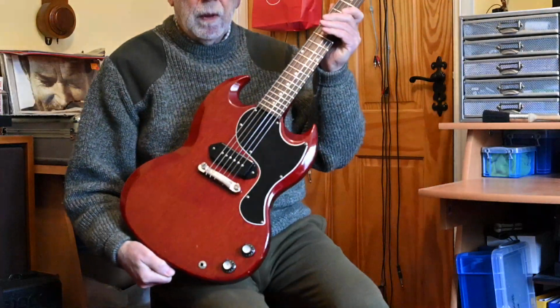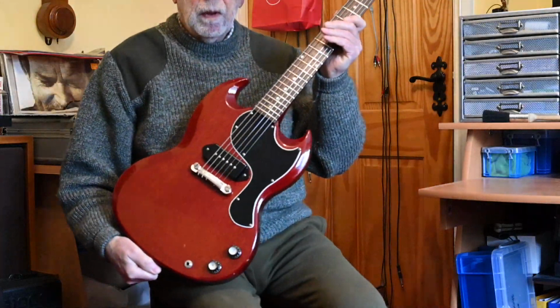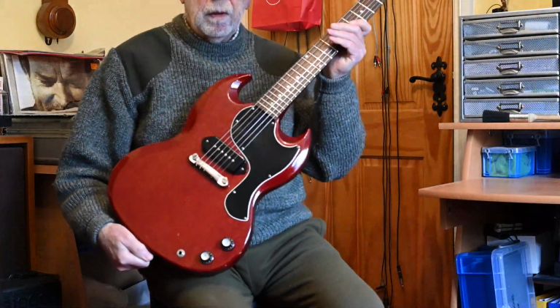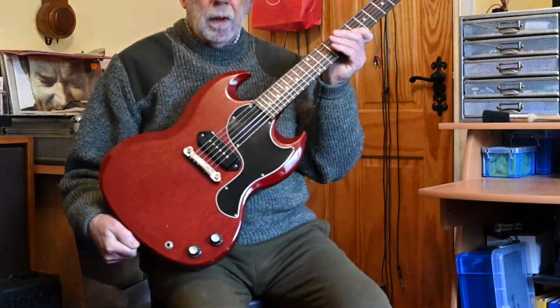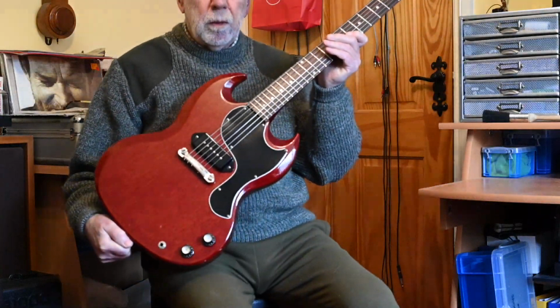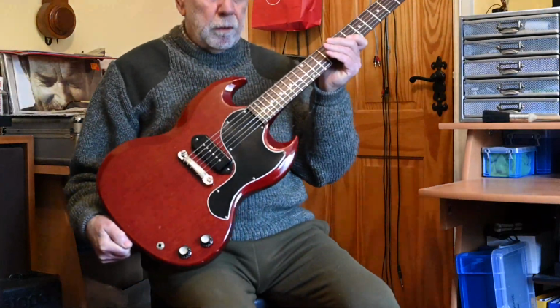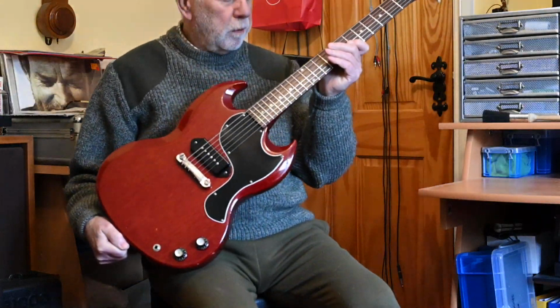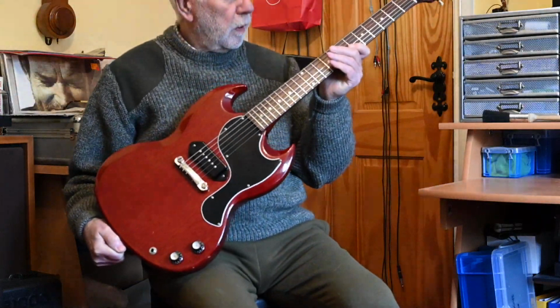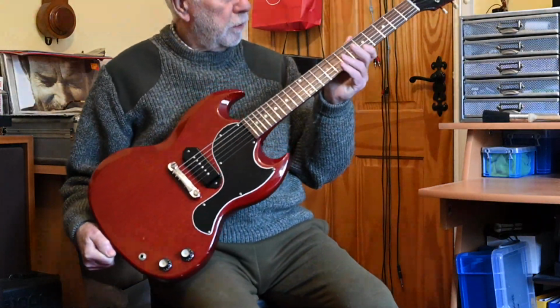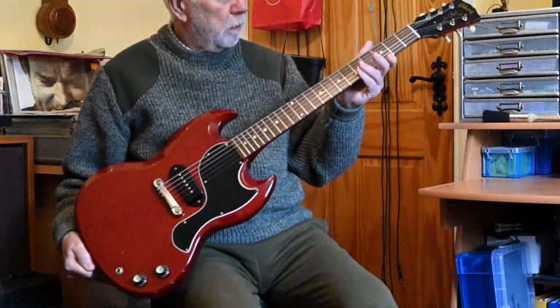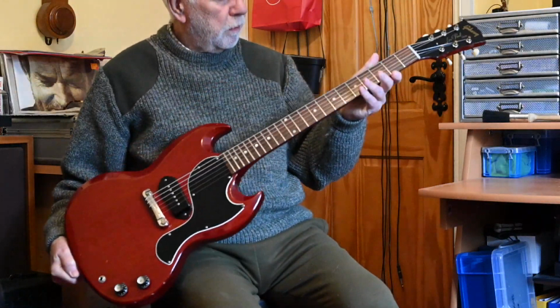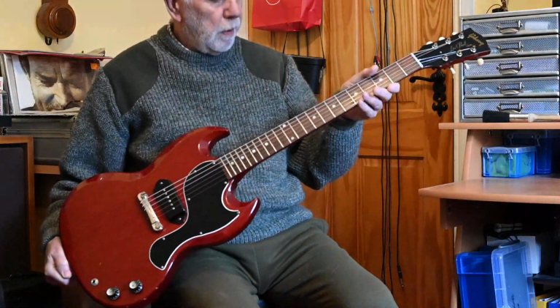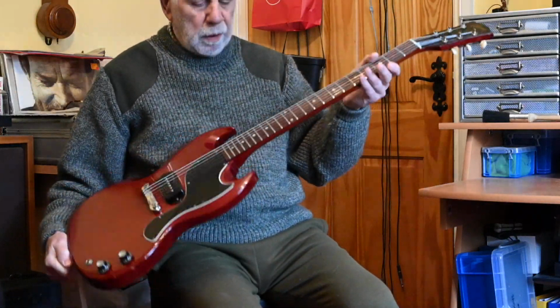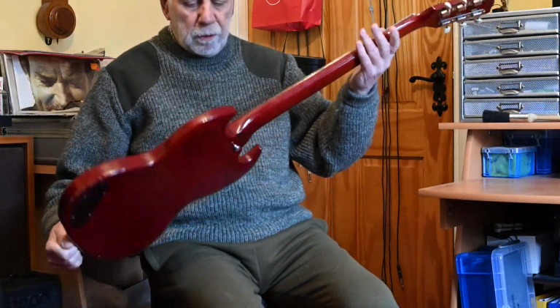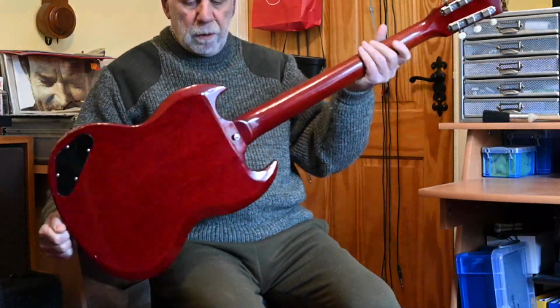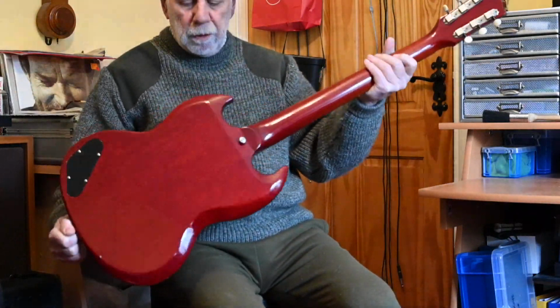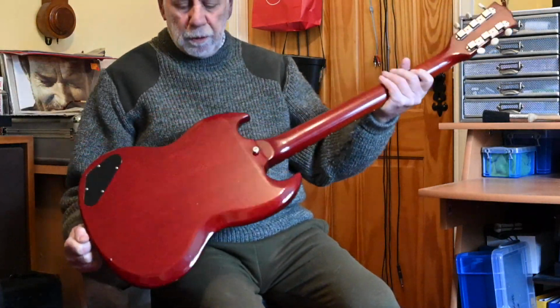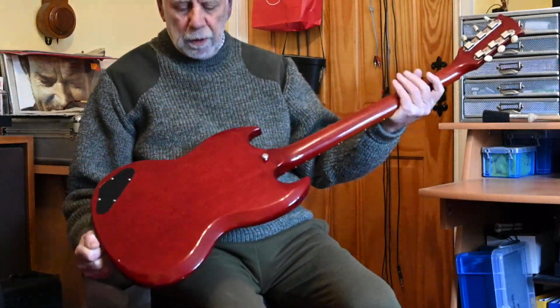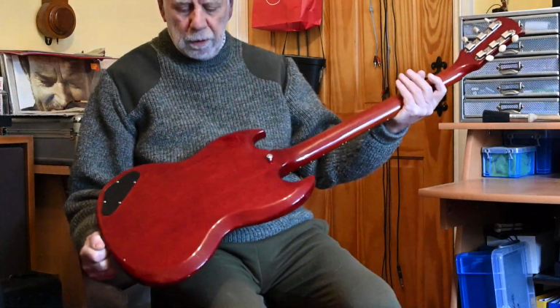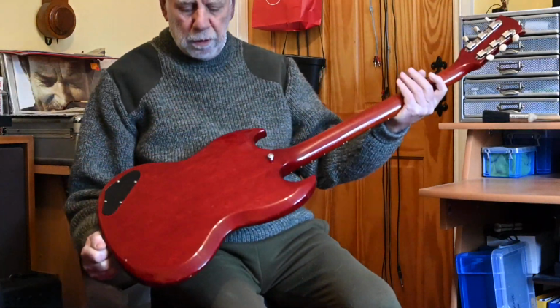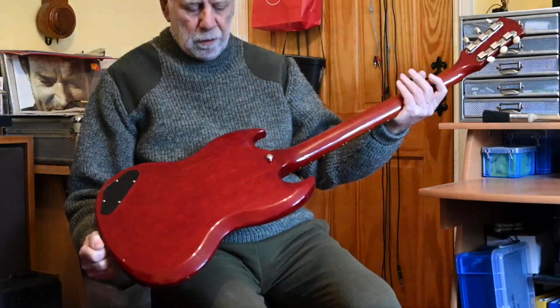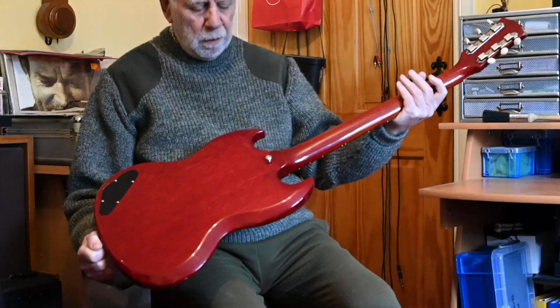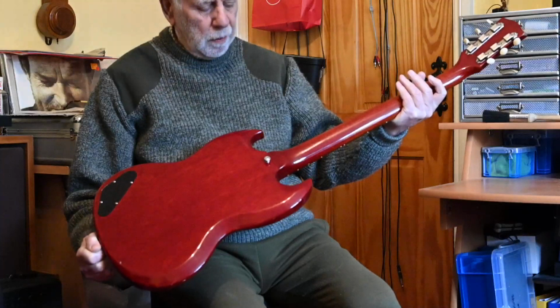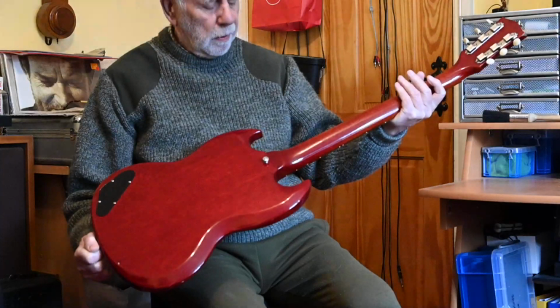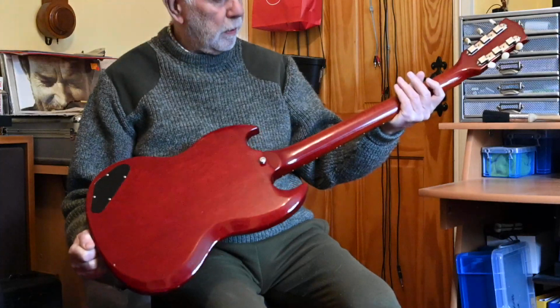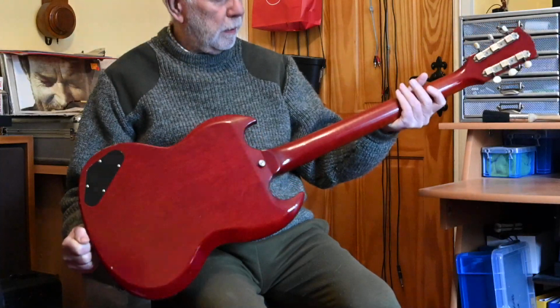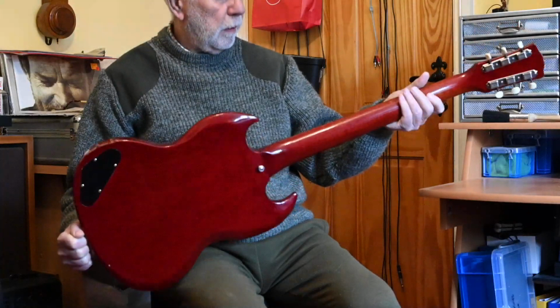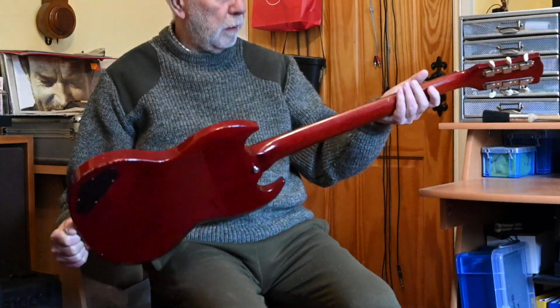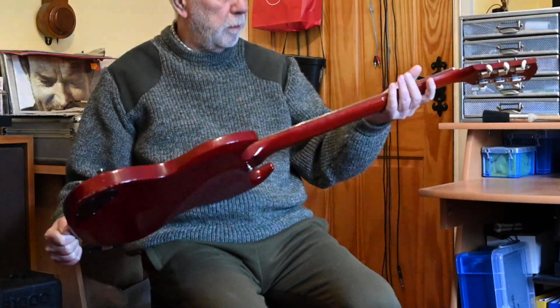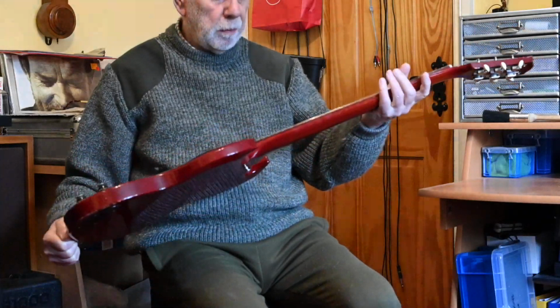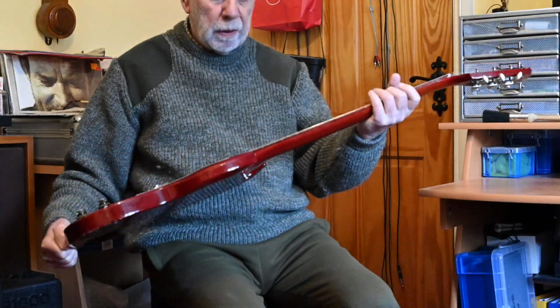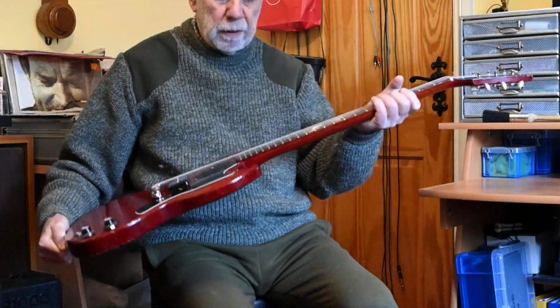Hi there, beautiful guitar as you can see, absolutely stunning condition, hardly been played.